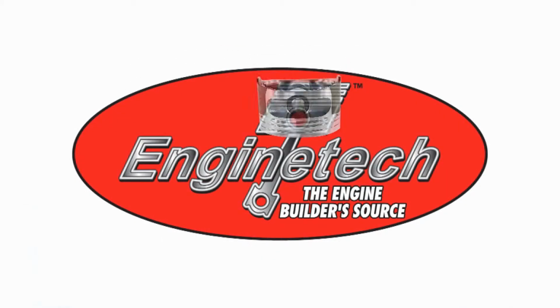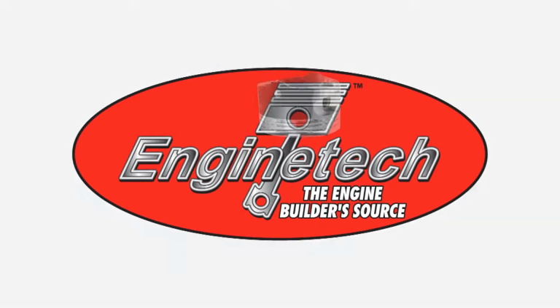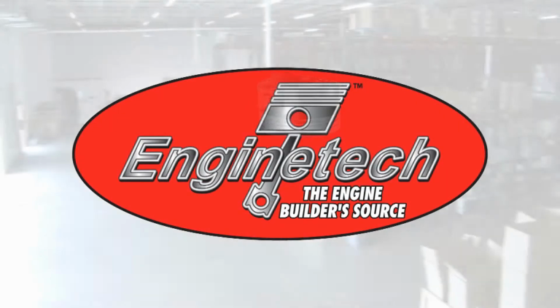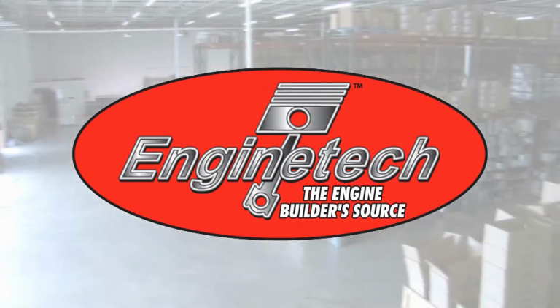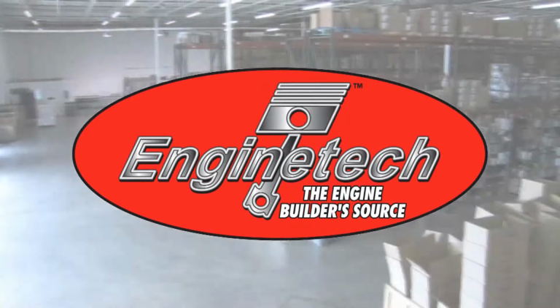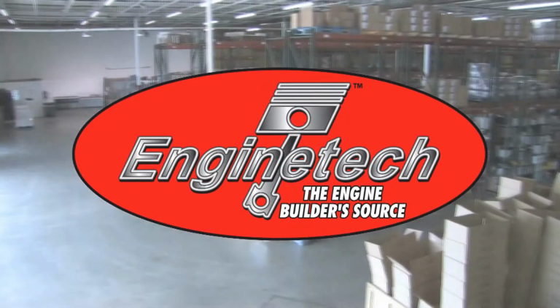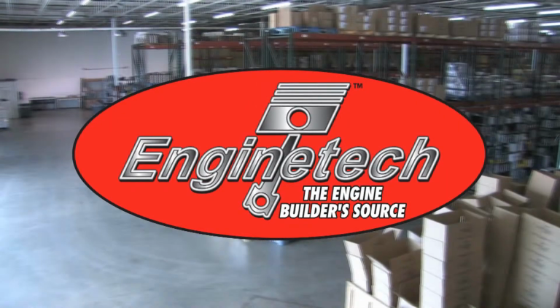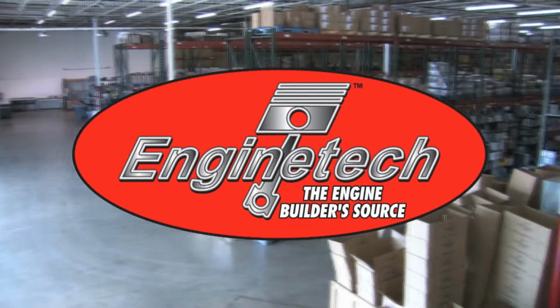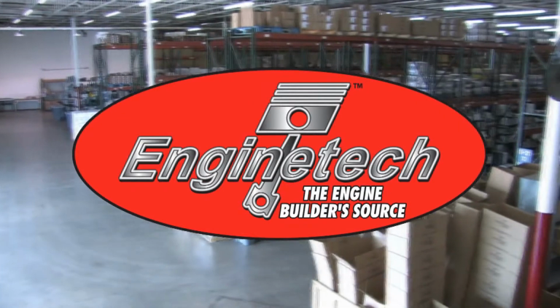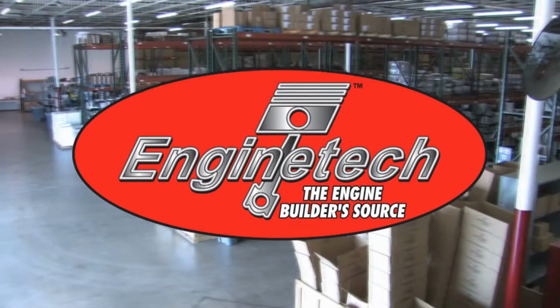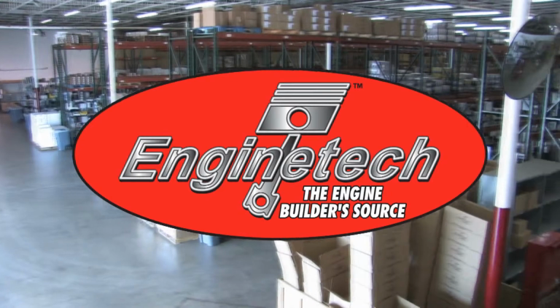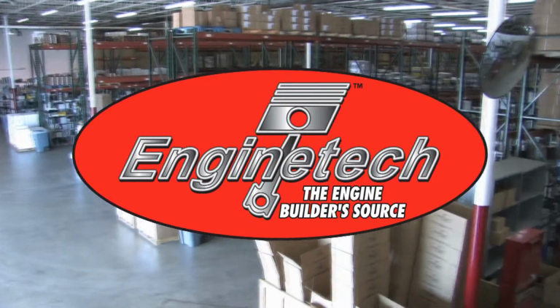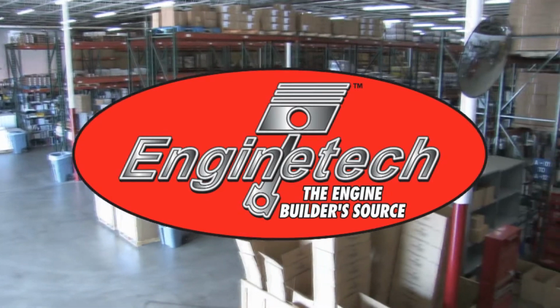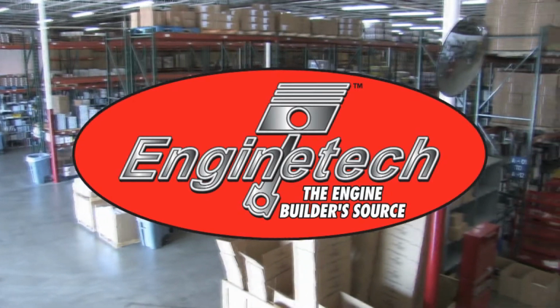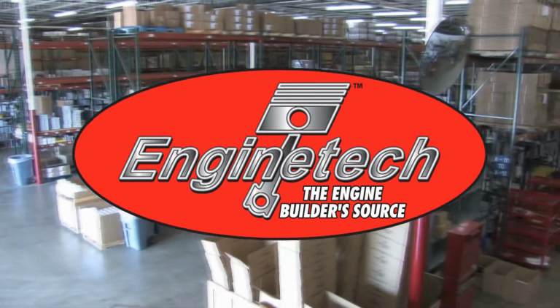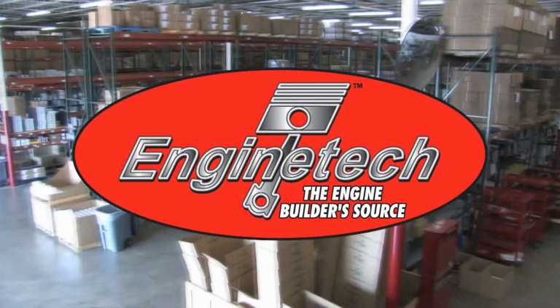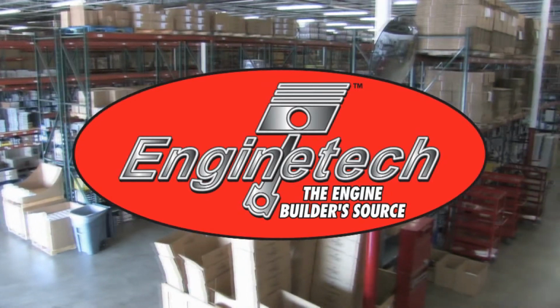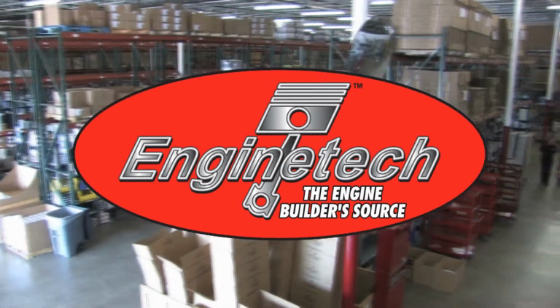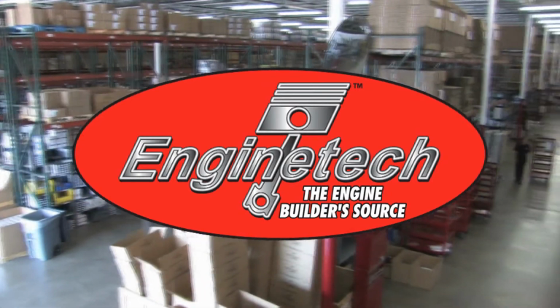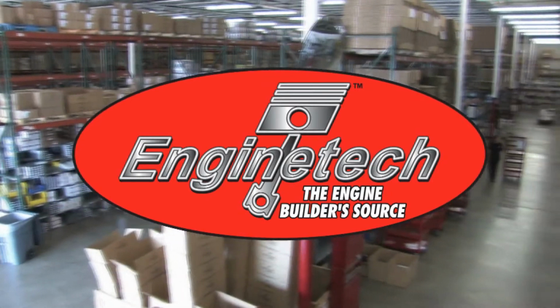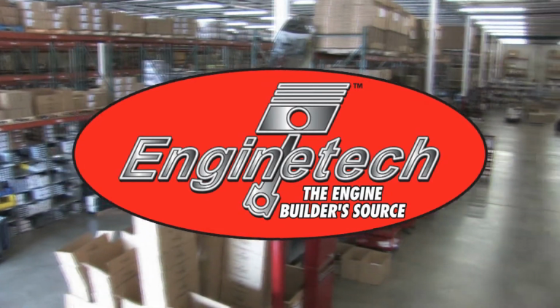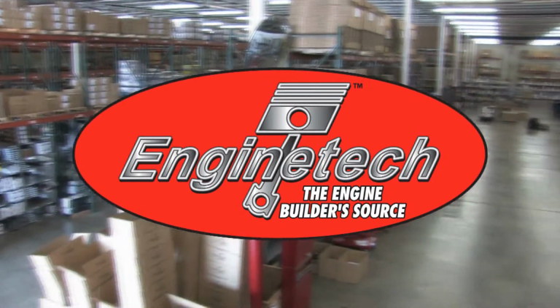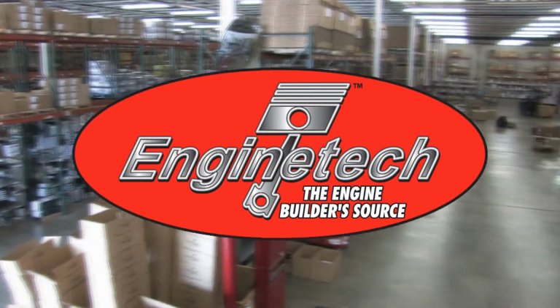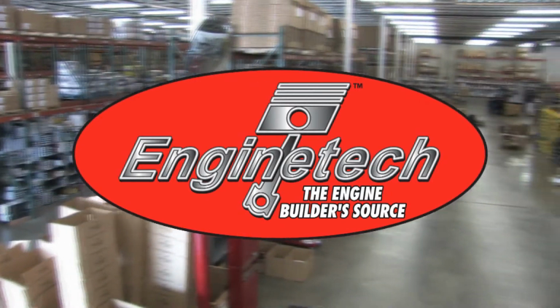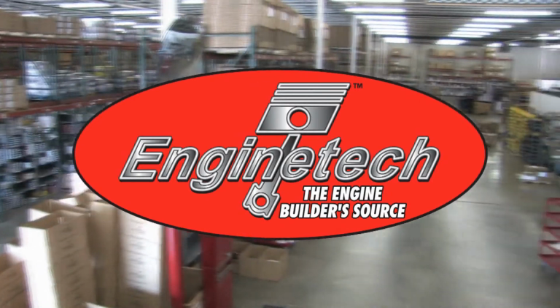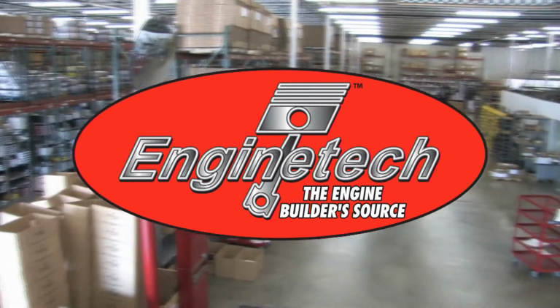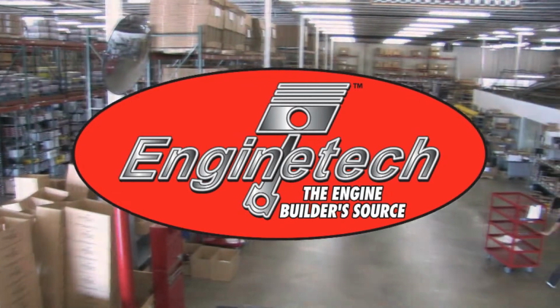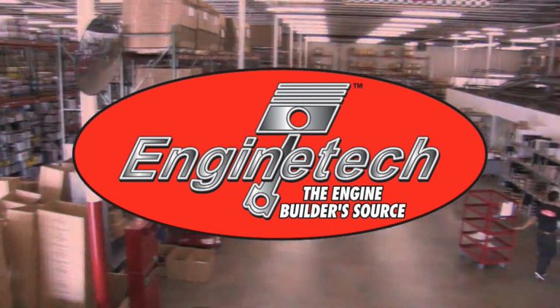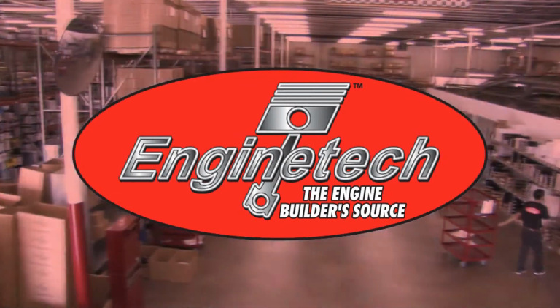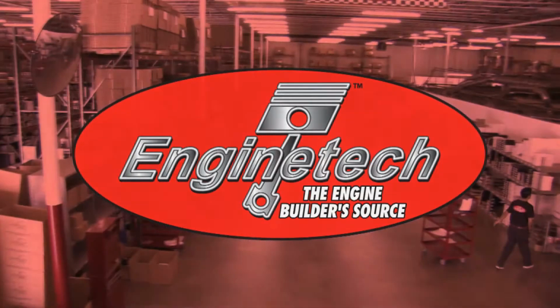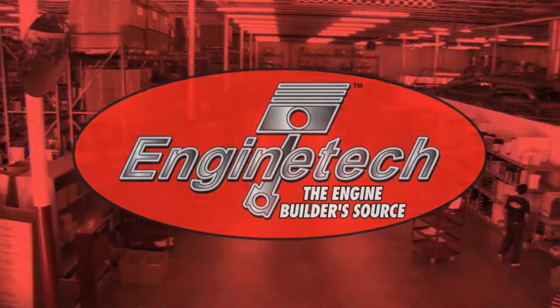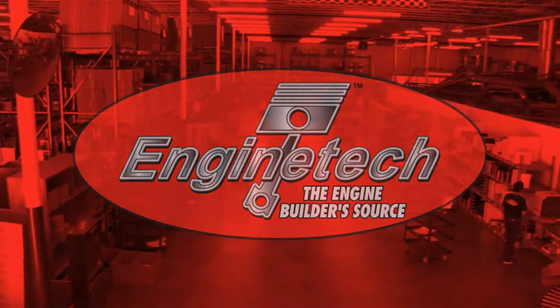Engine Tech, the Engine Builder Source, presents the Engine Tech product videos.